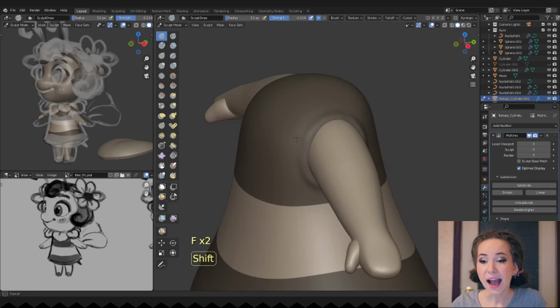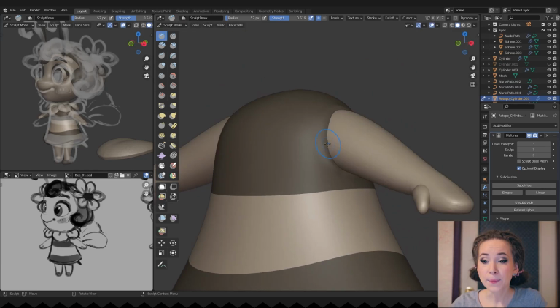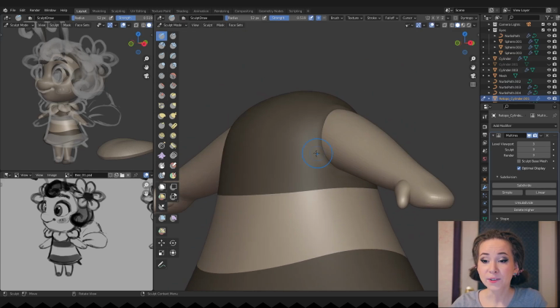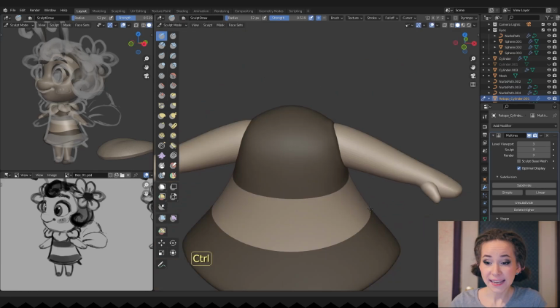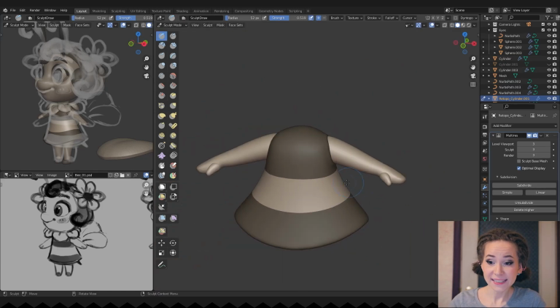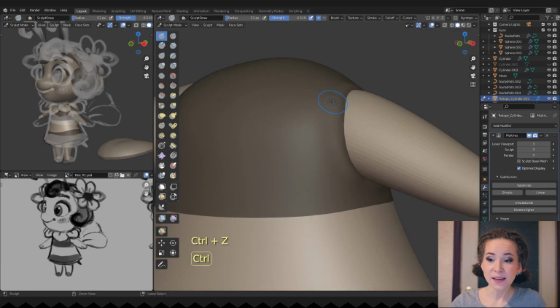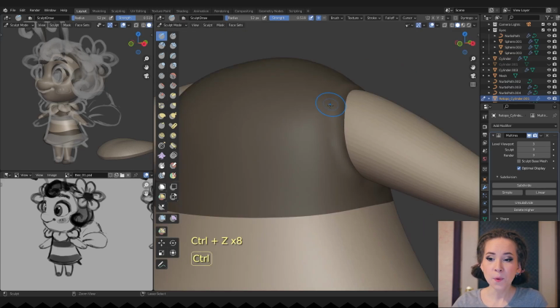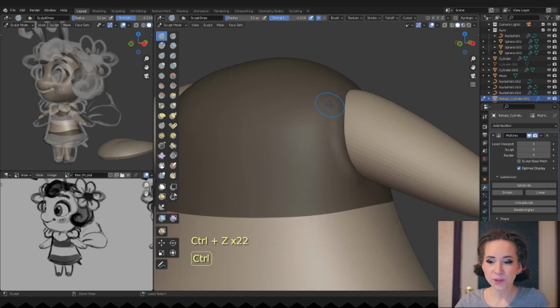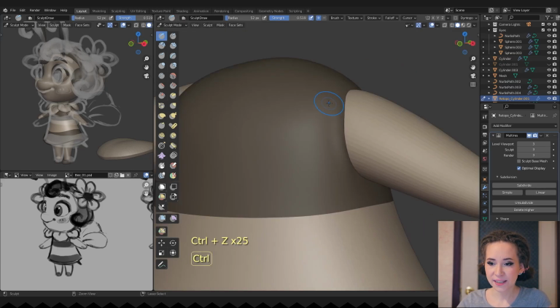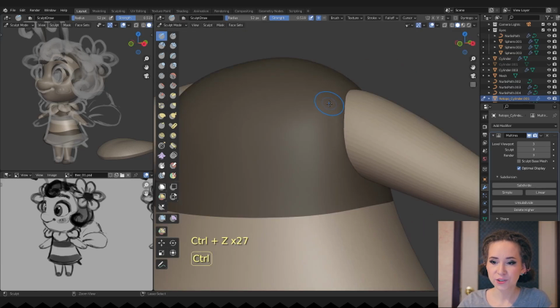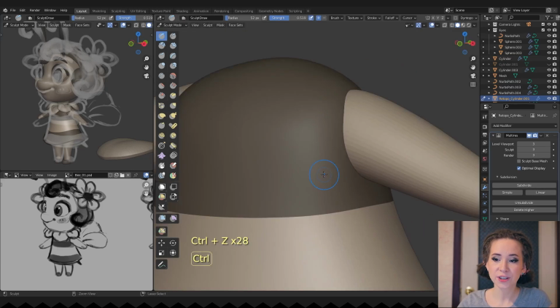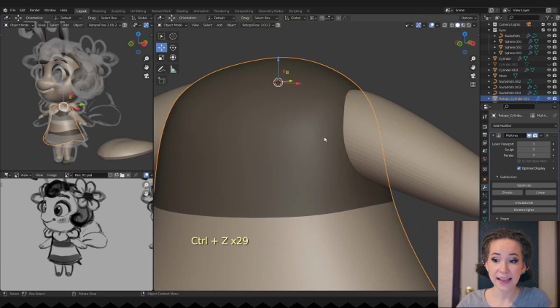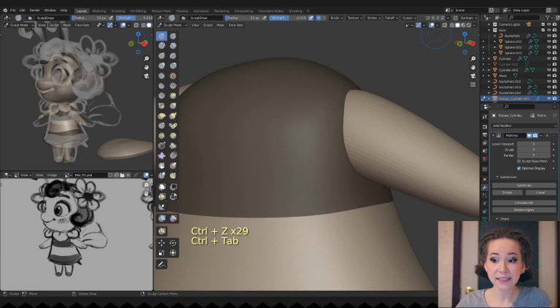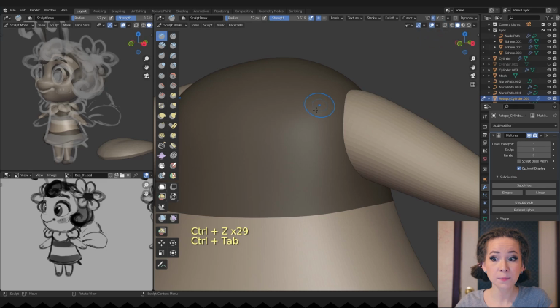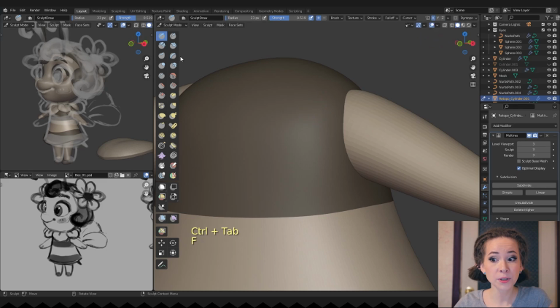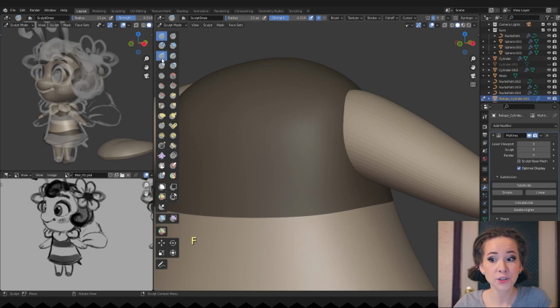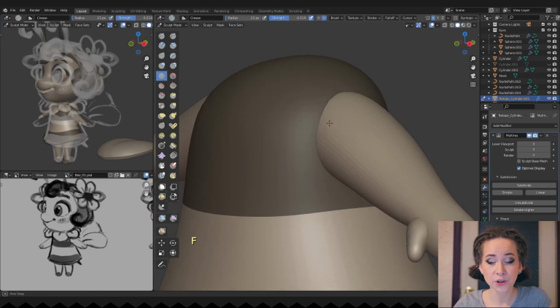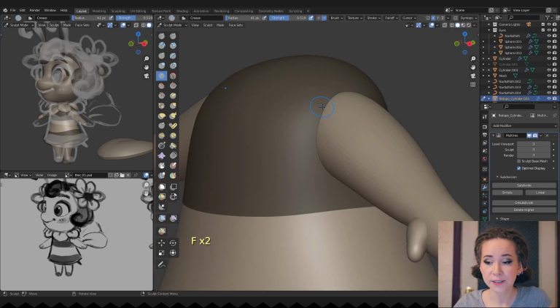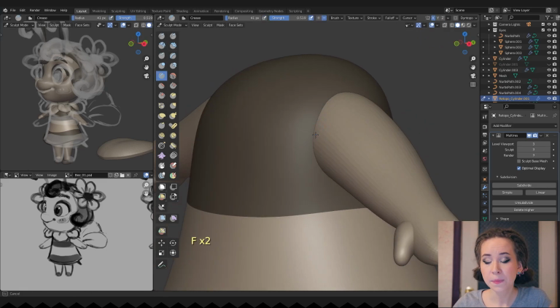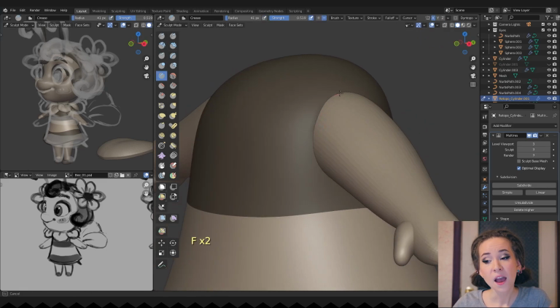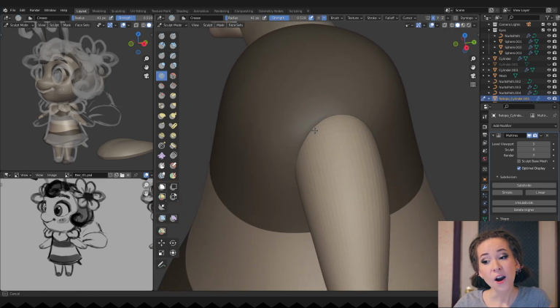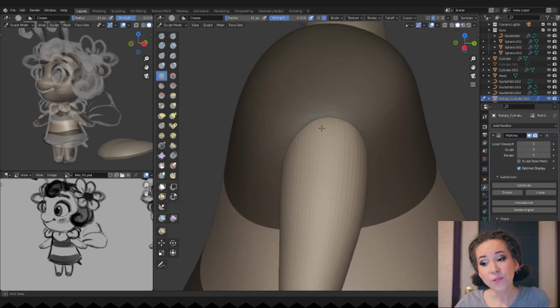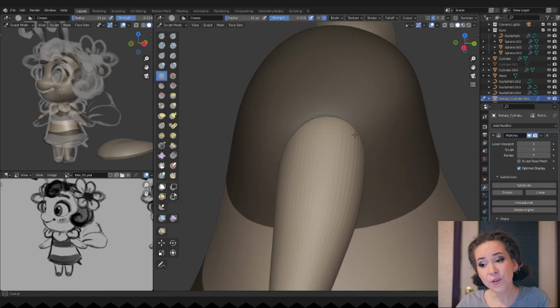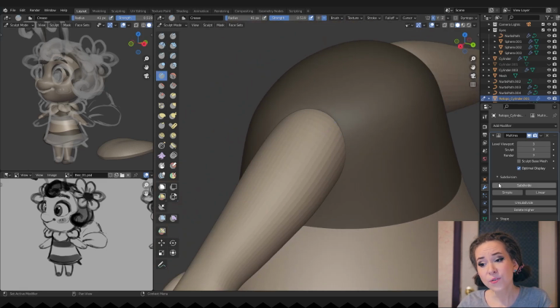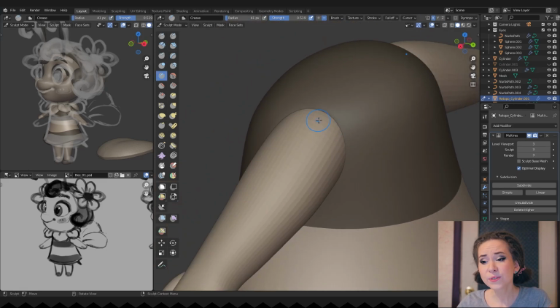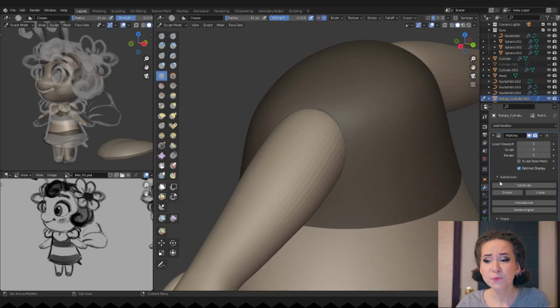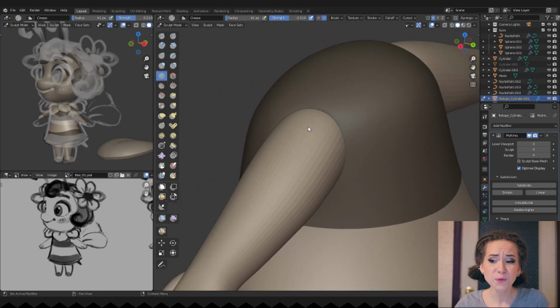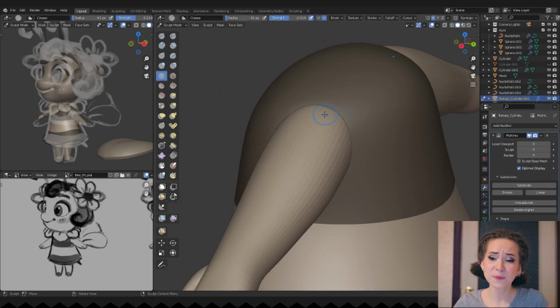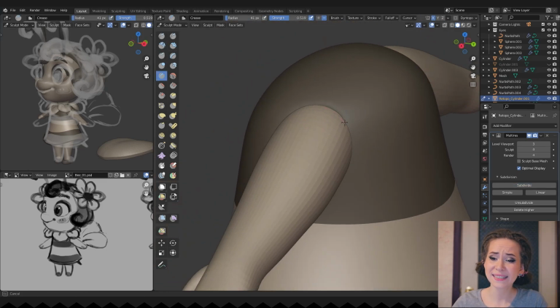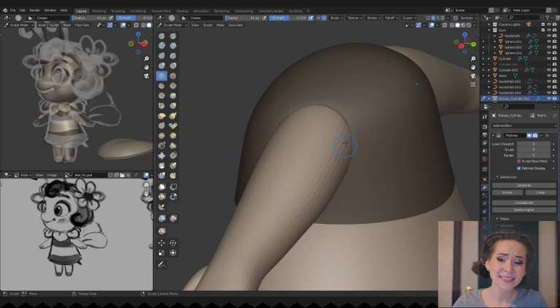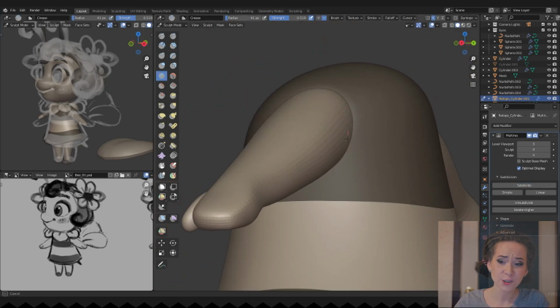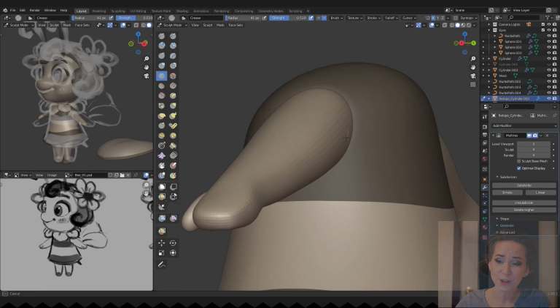I'm creating a more natural hand and body joint, although it won't be seen at all.